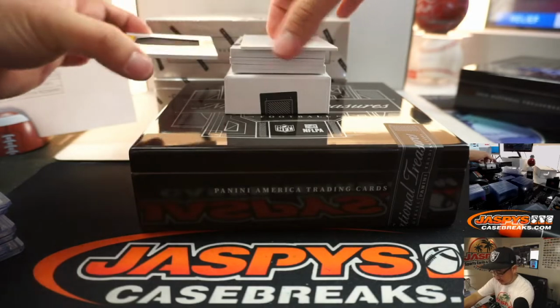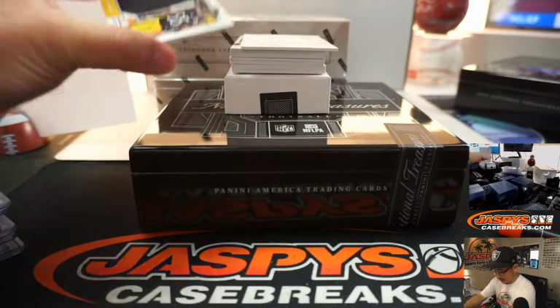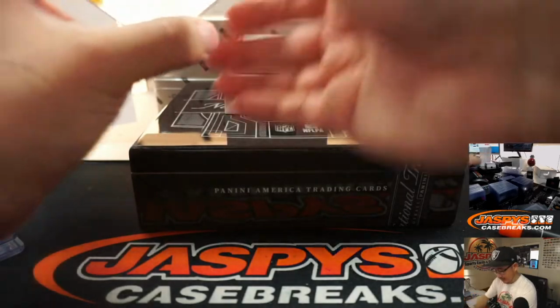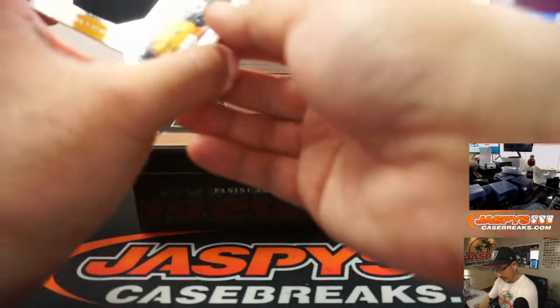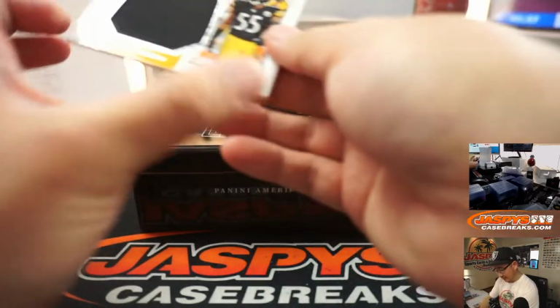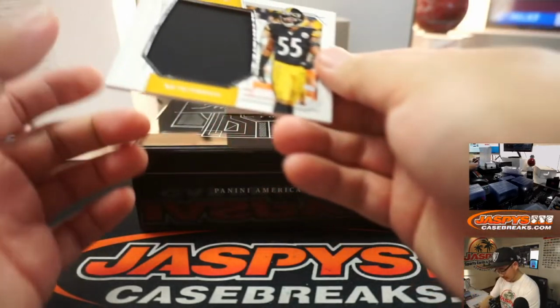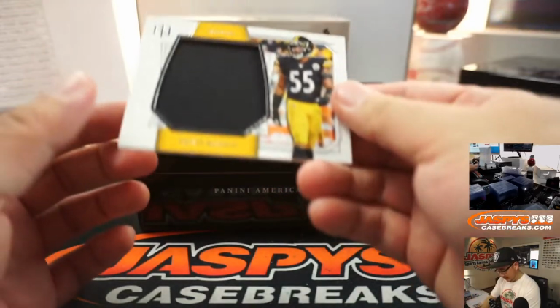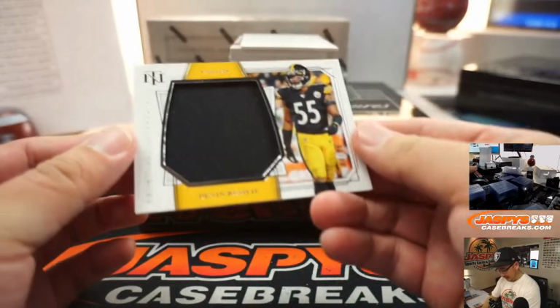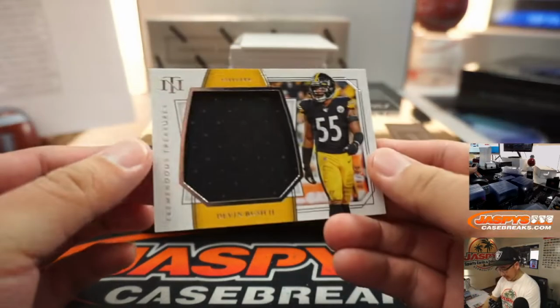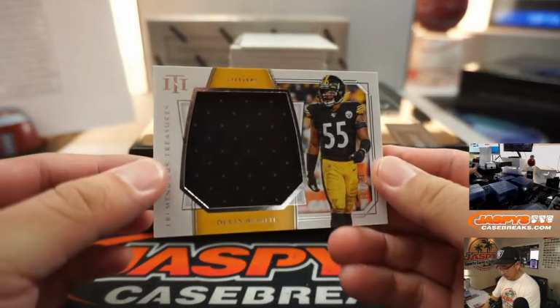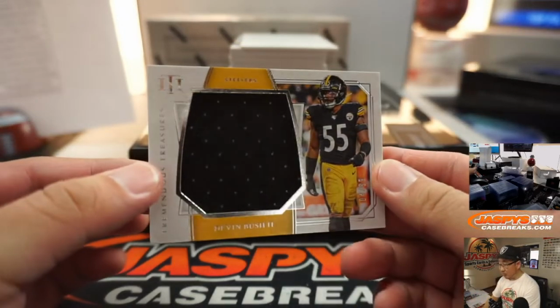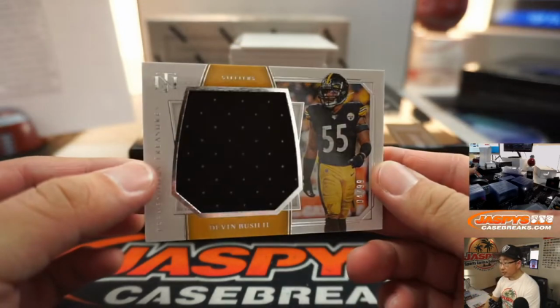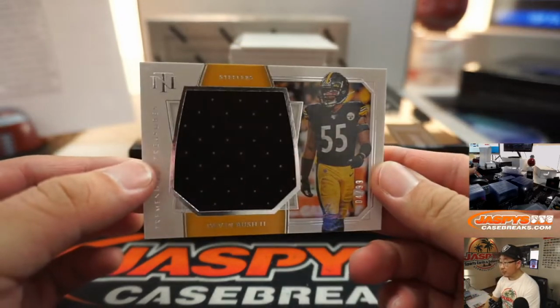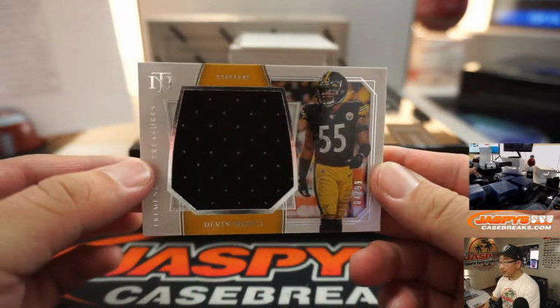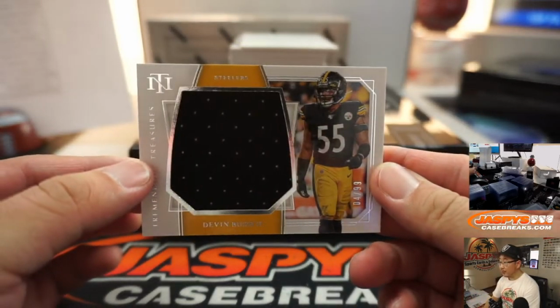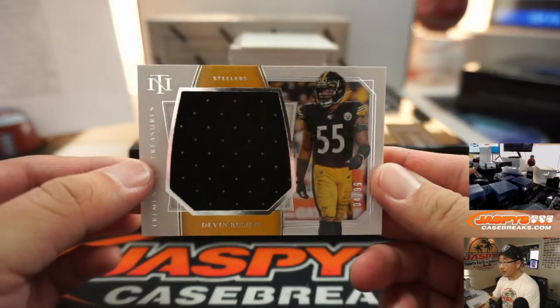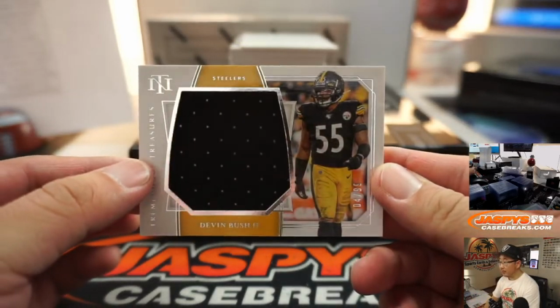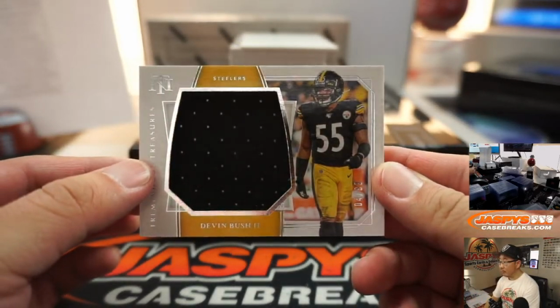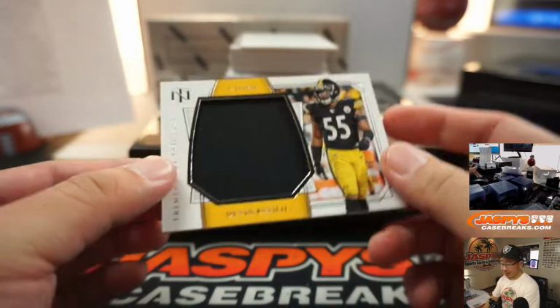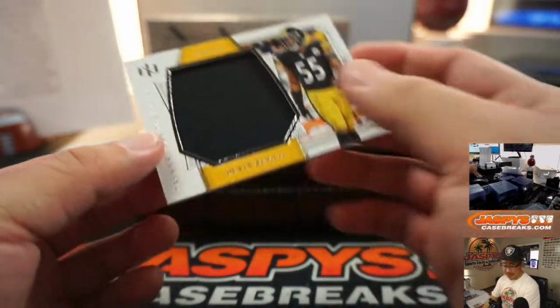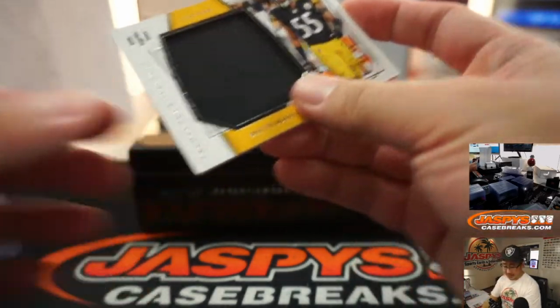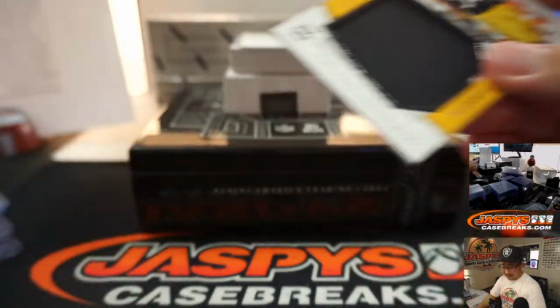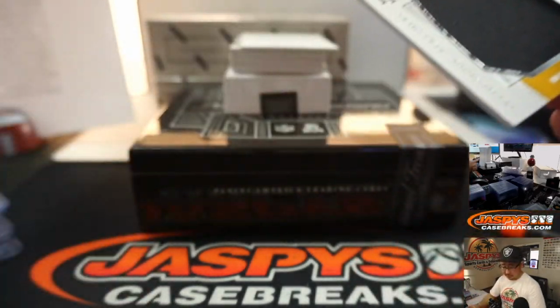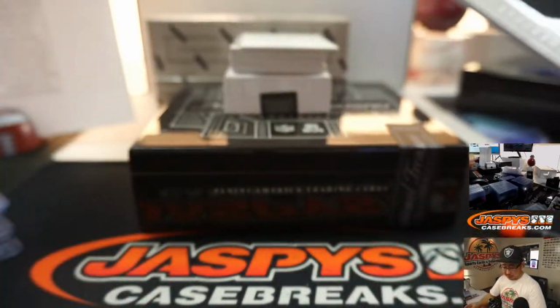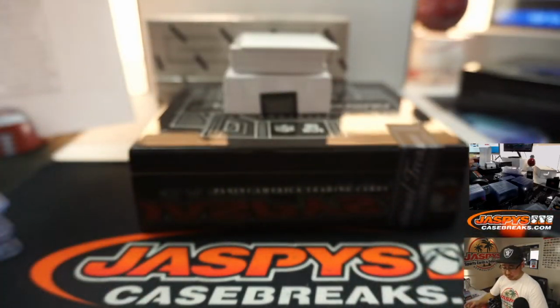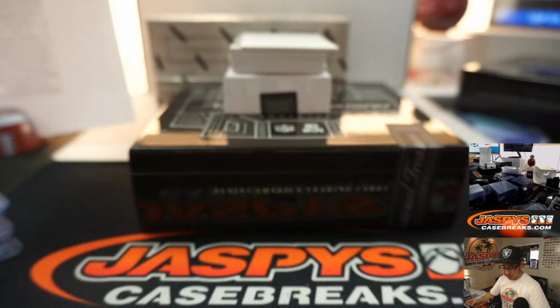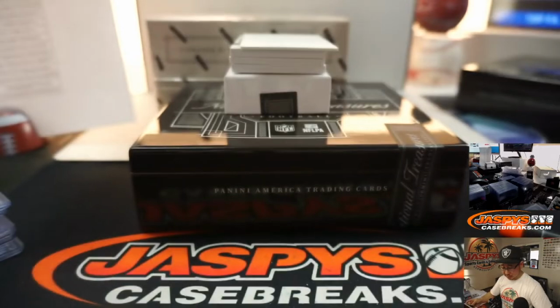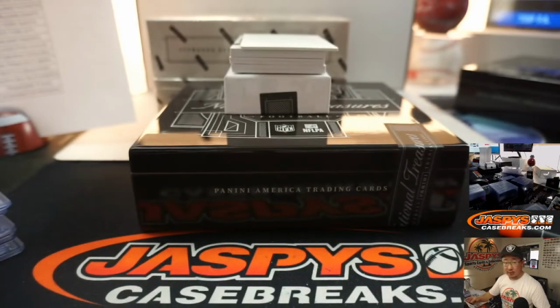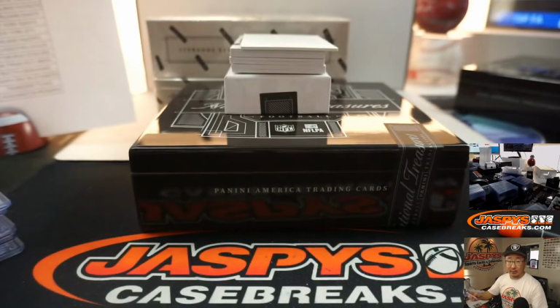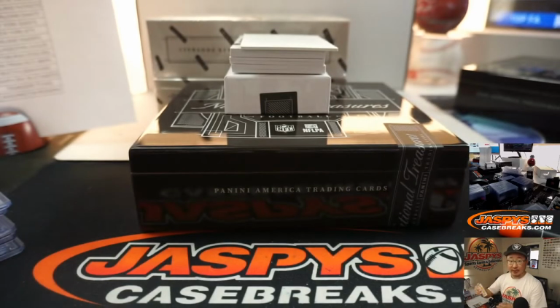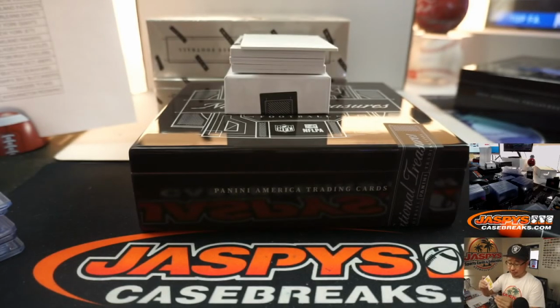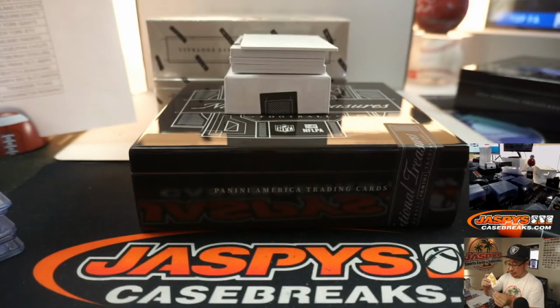We've got Devin Bush, 4 out of 99 for Pittsburgh — Michael Gallucci.